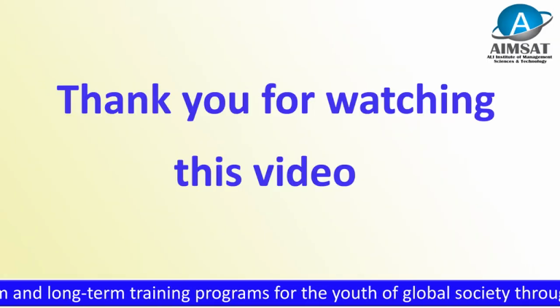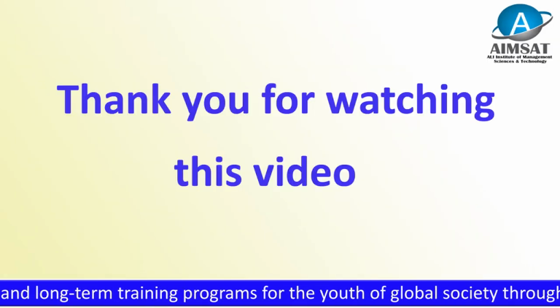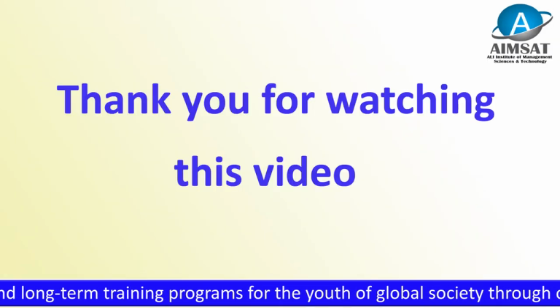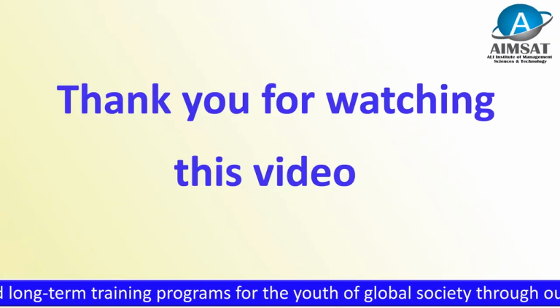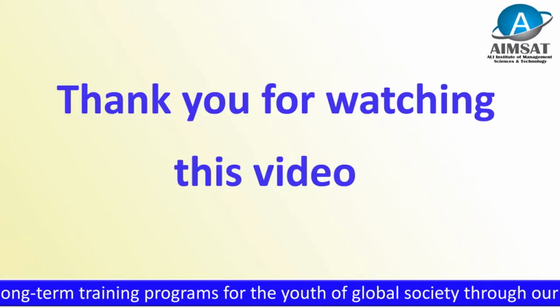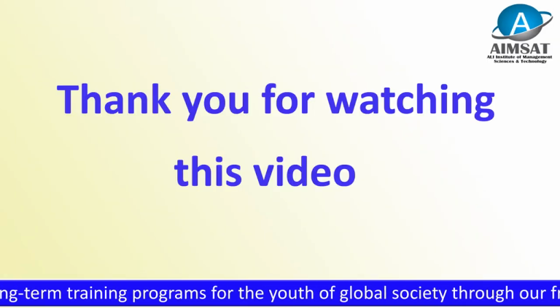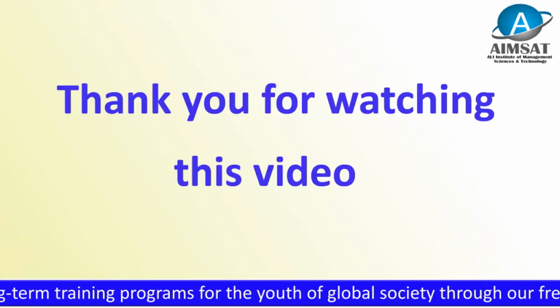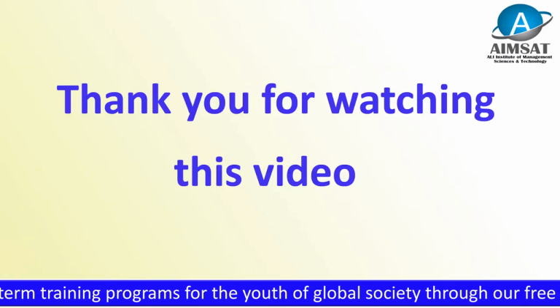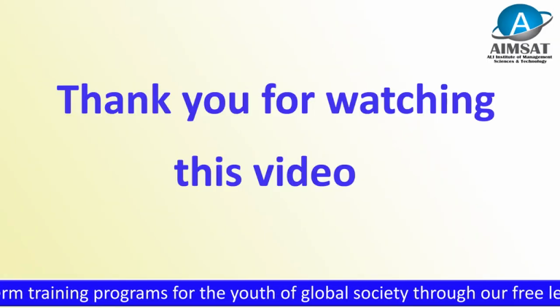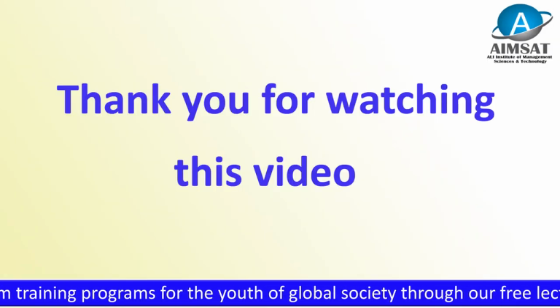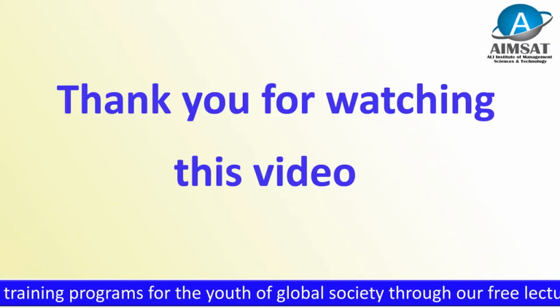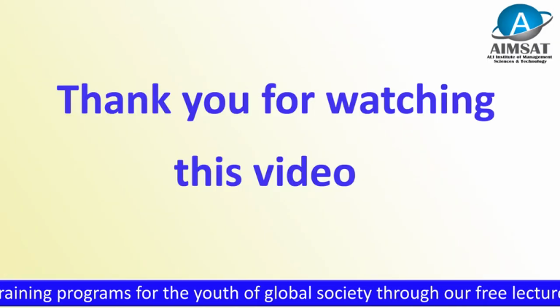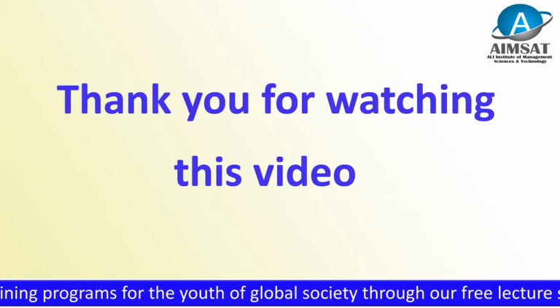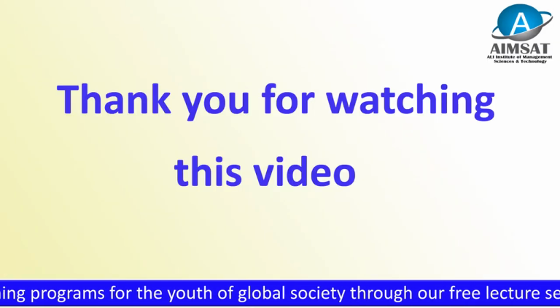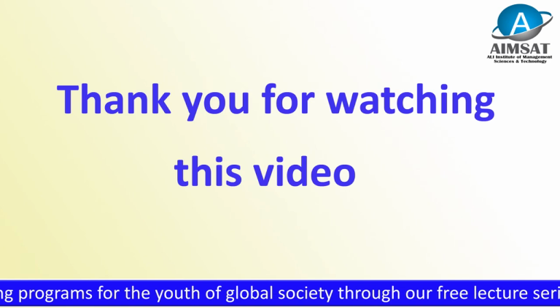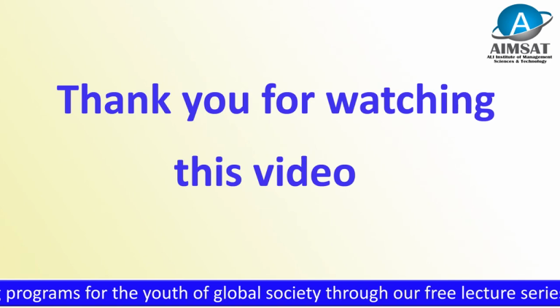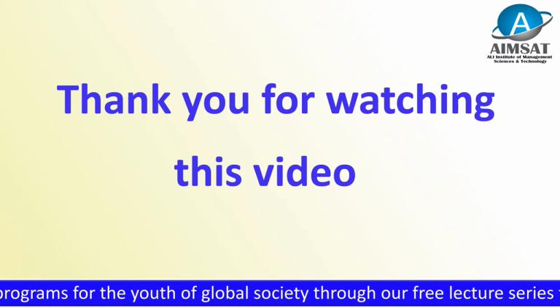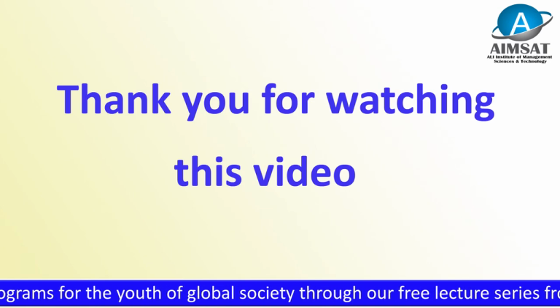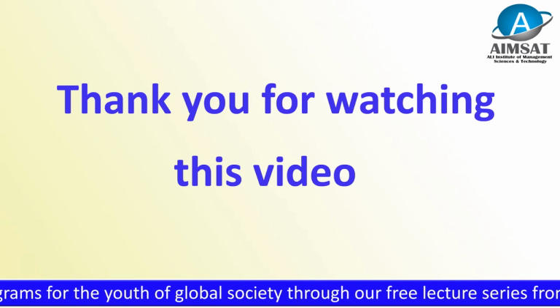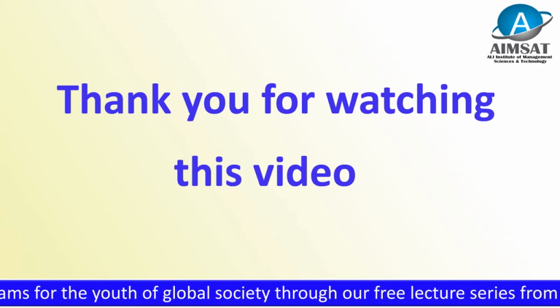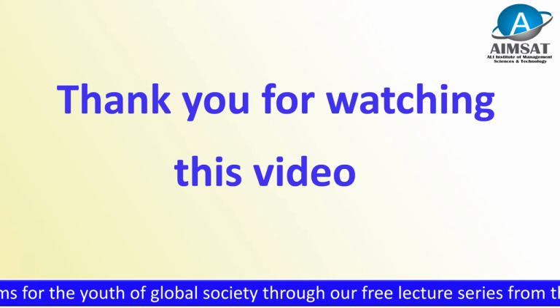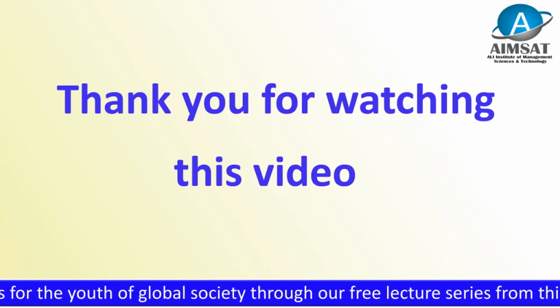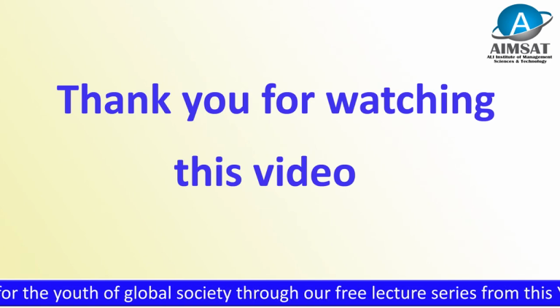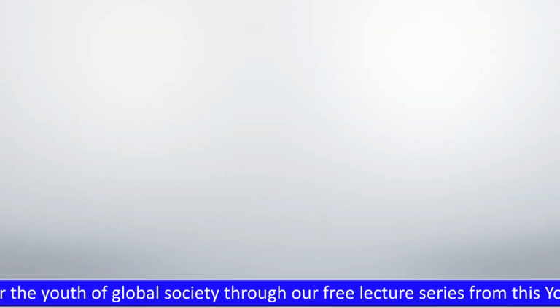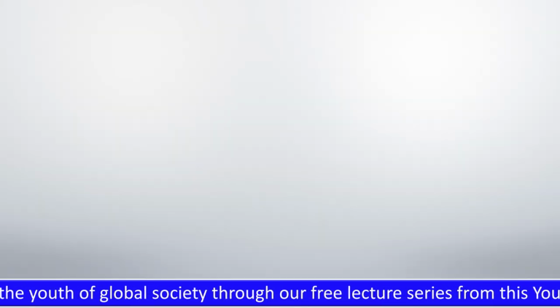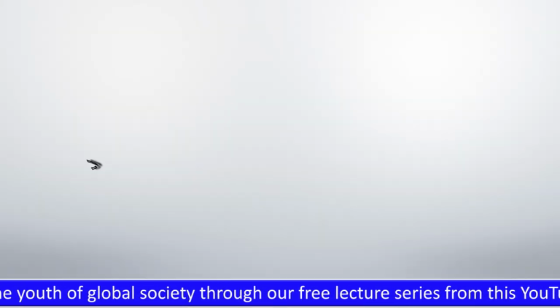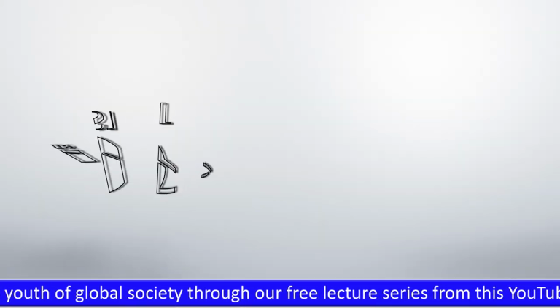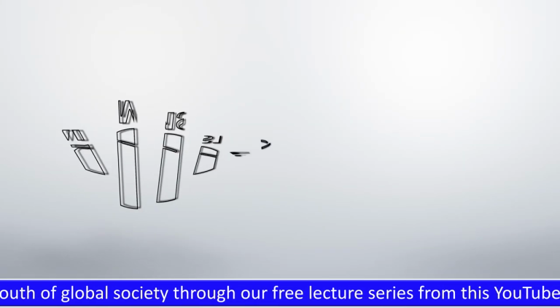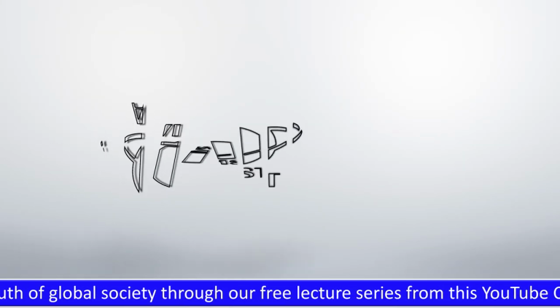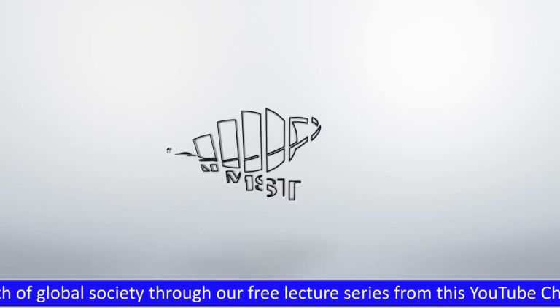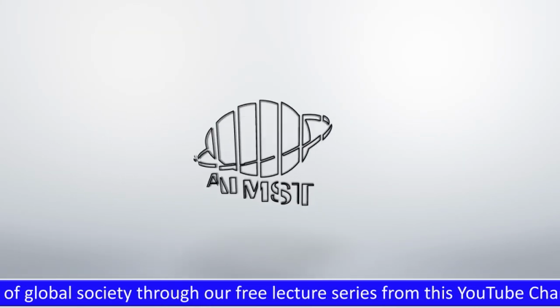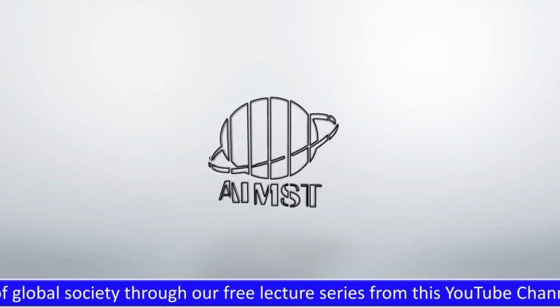Thank you for watching this video. If you have any query, please feel free to contact us at the given email address.